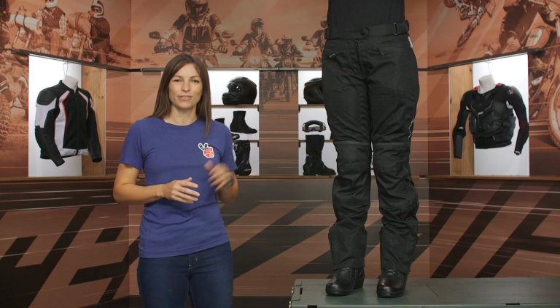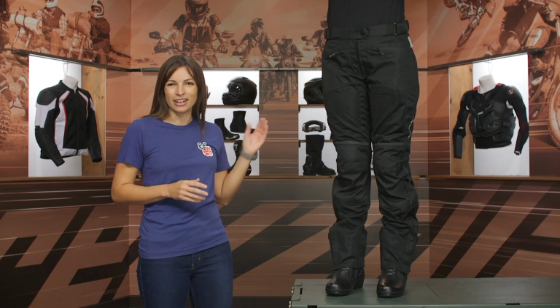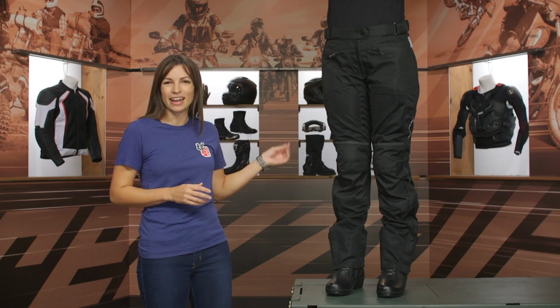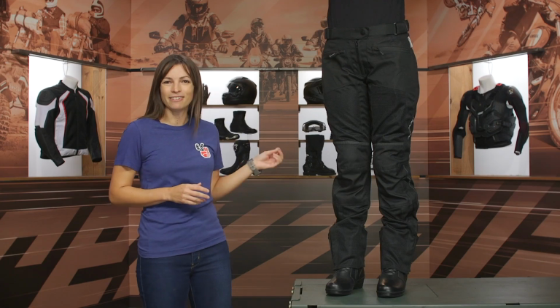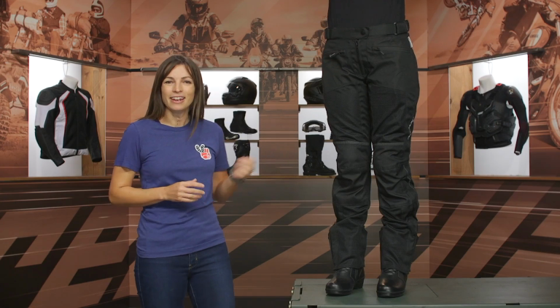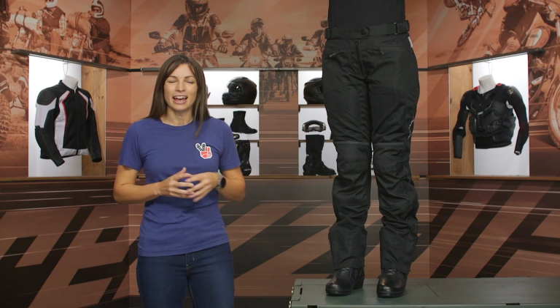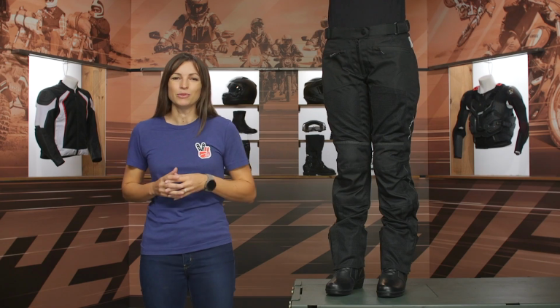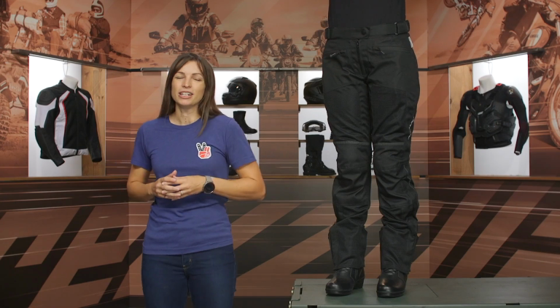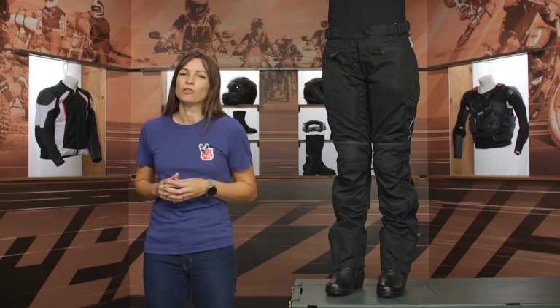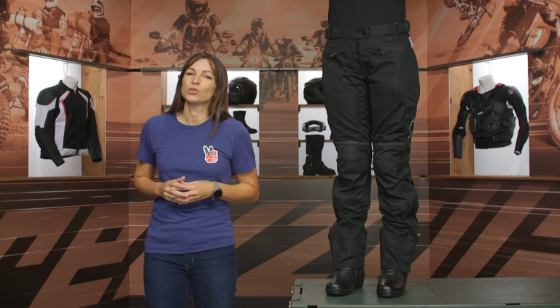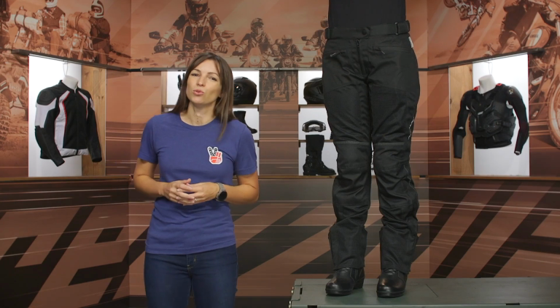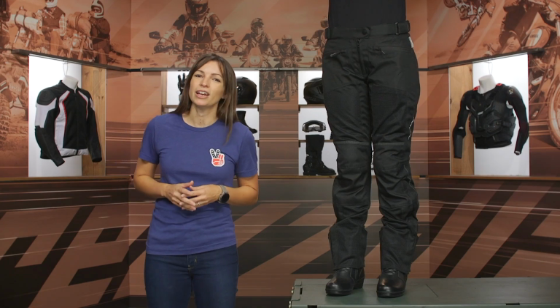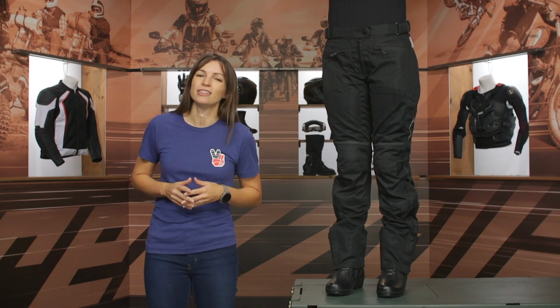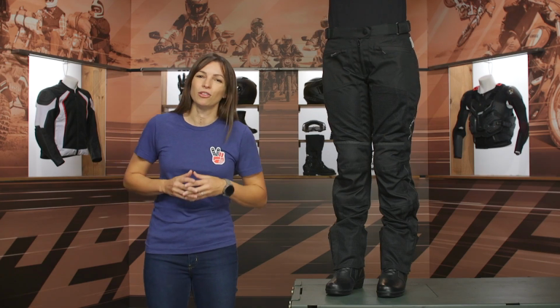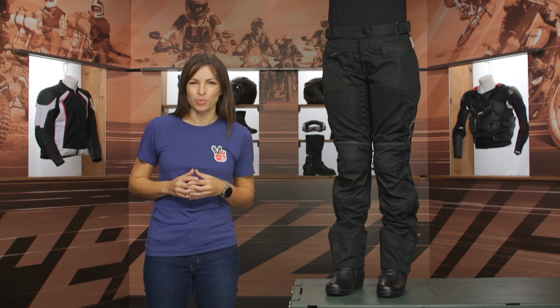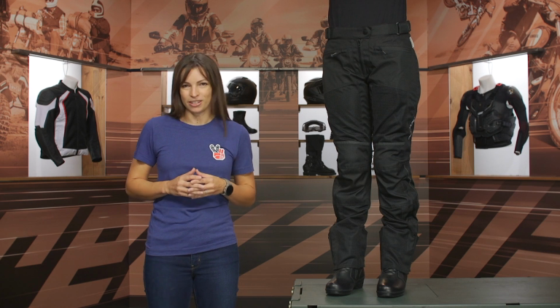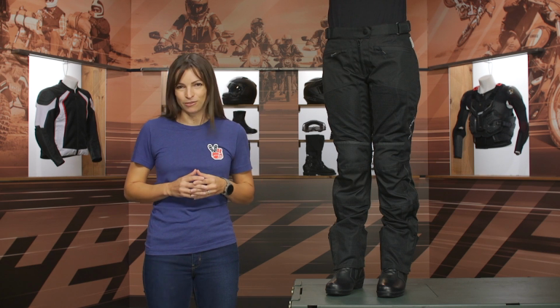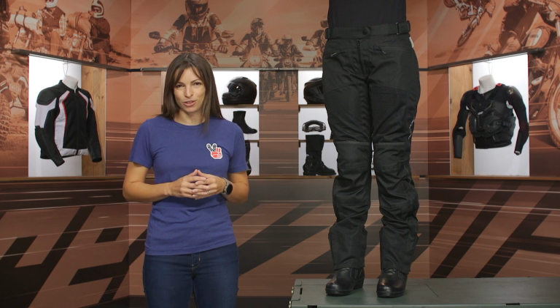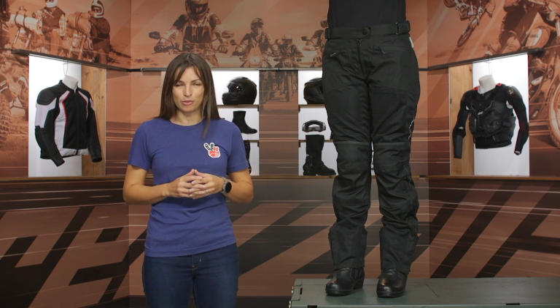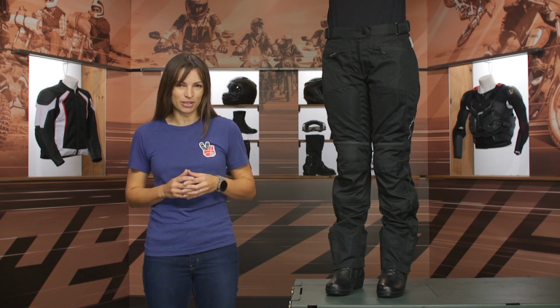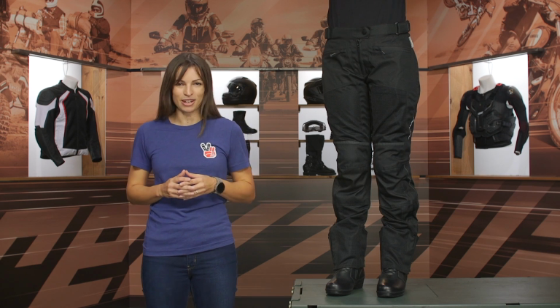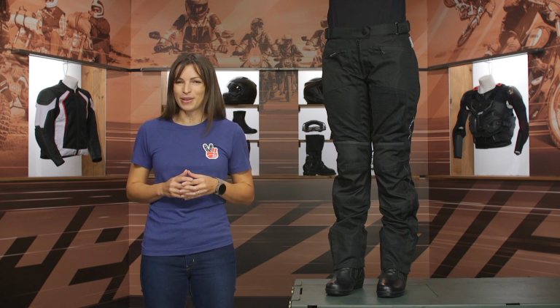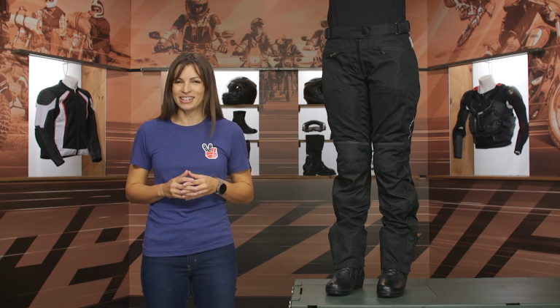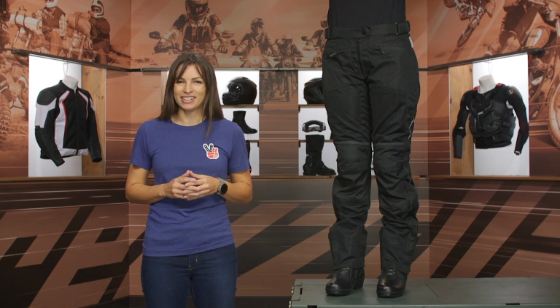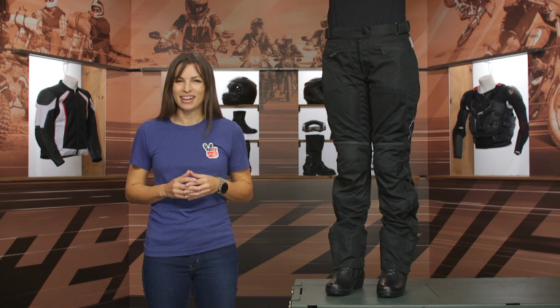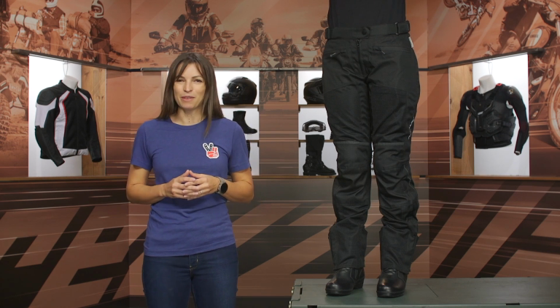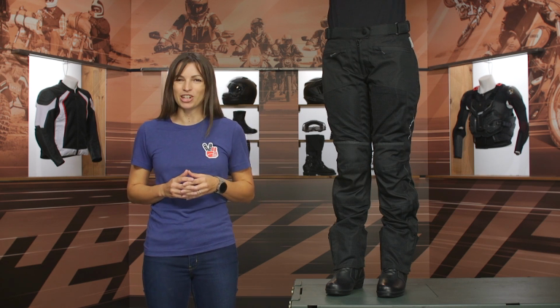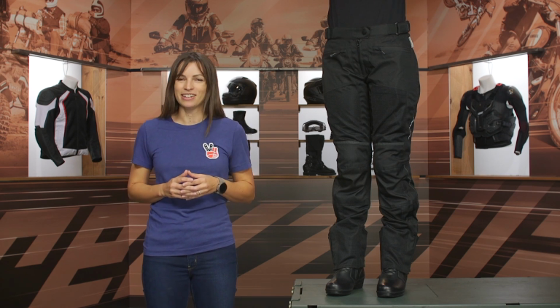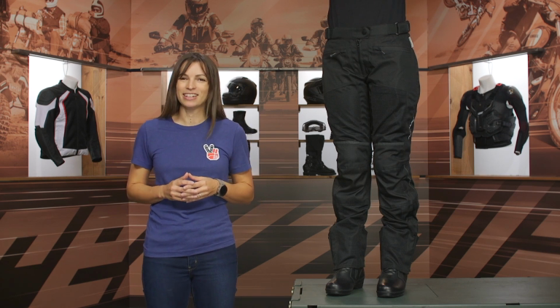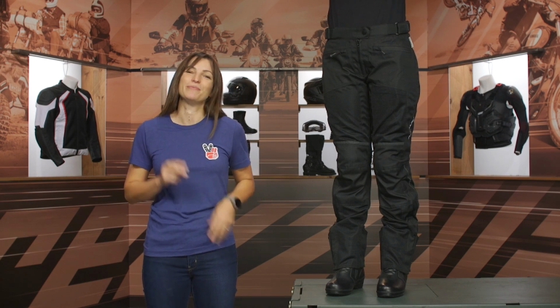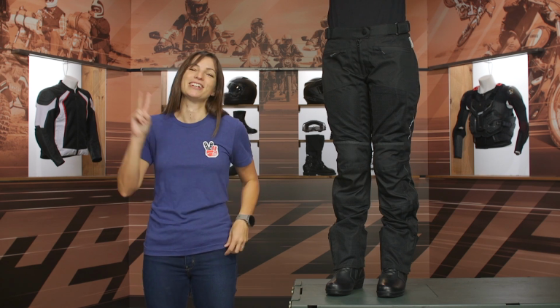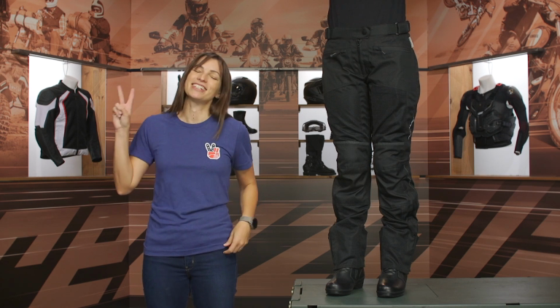Thanks for hanging out as we took a closer look at the Olympia Eve II women's riding pants. I'm Jen — keep it on two.